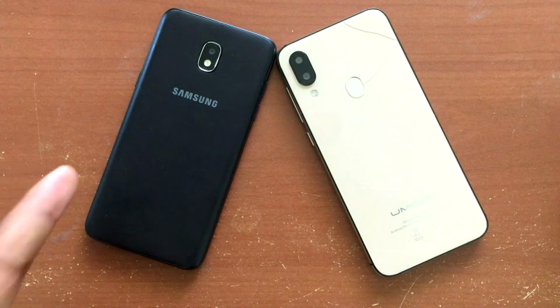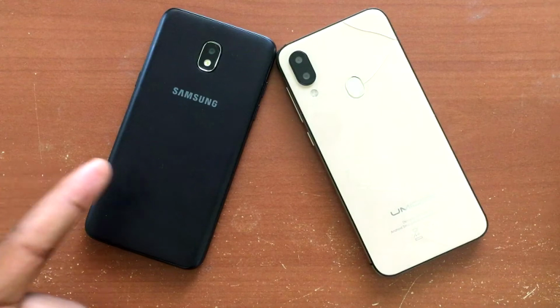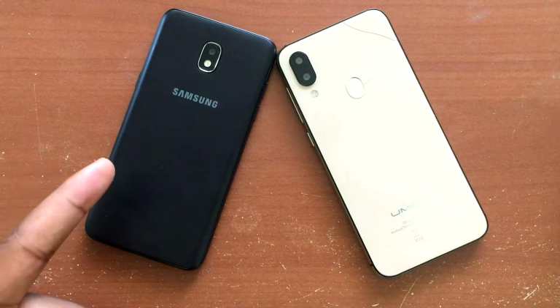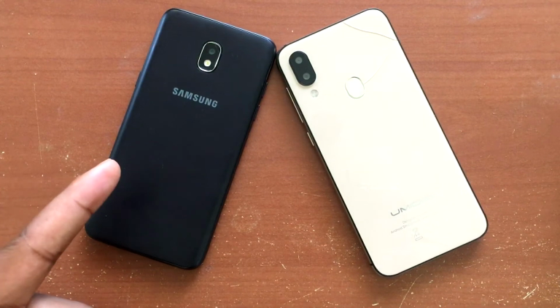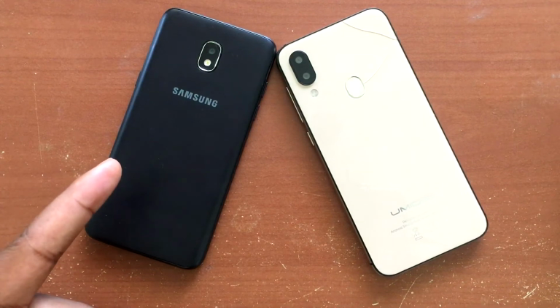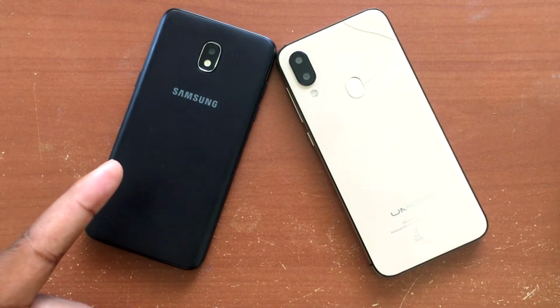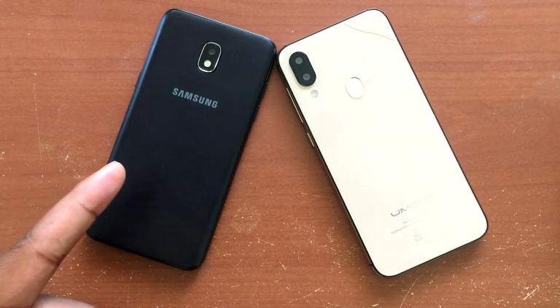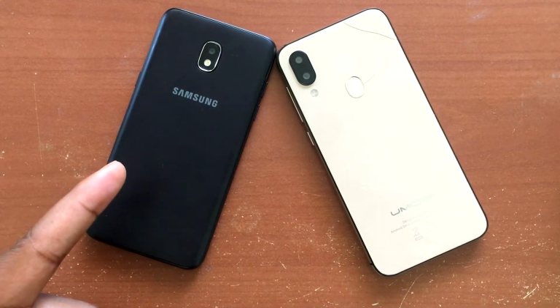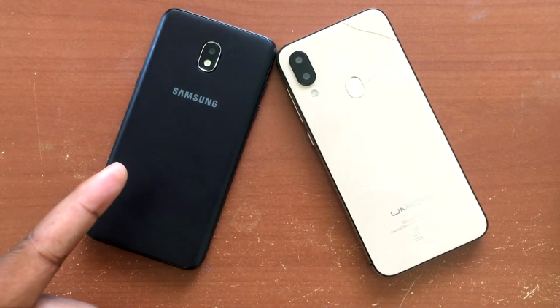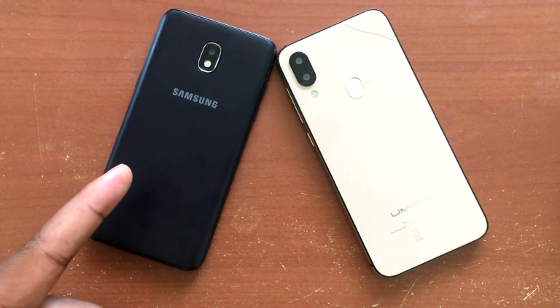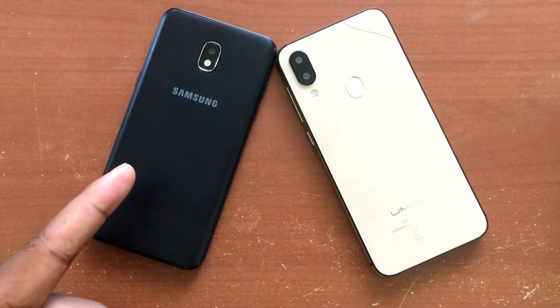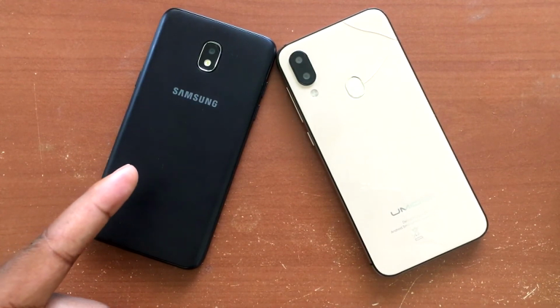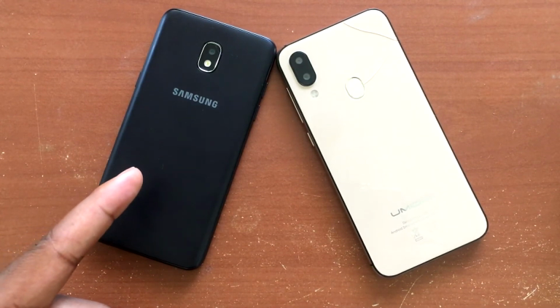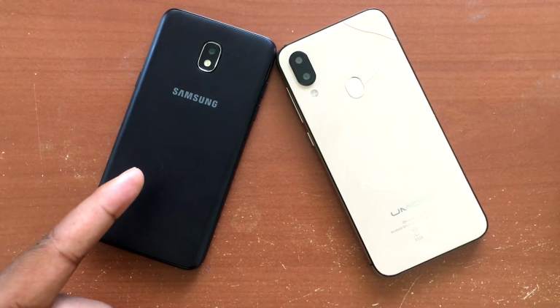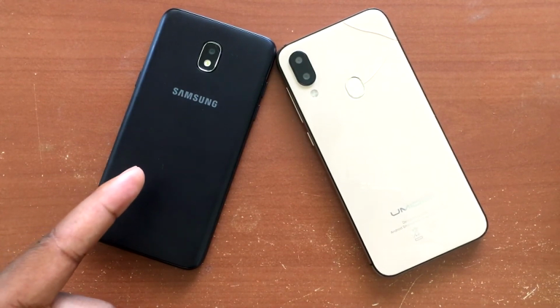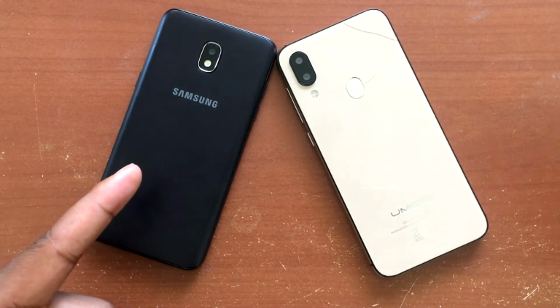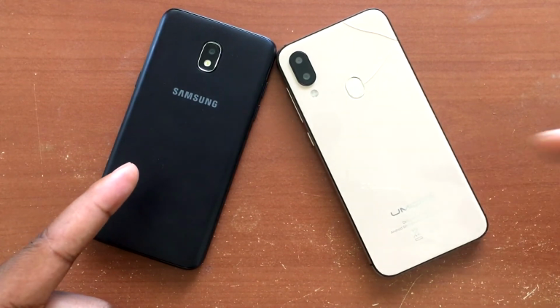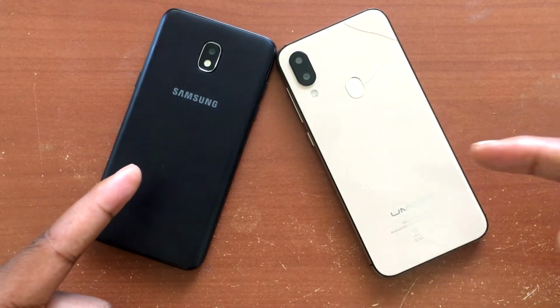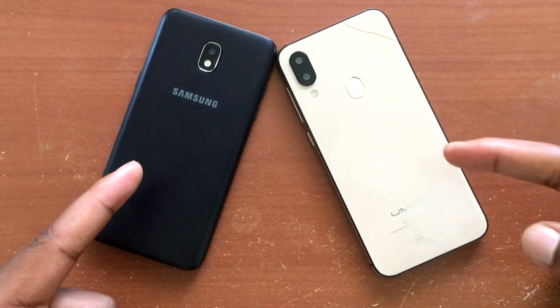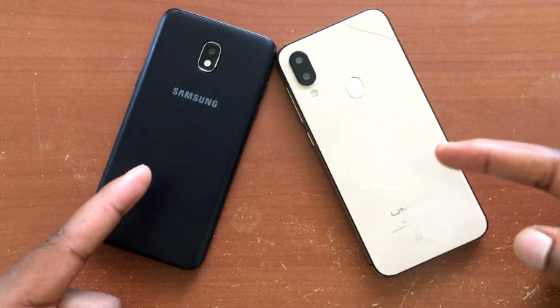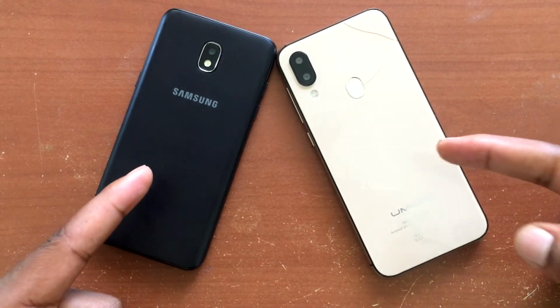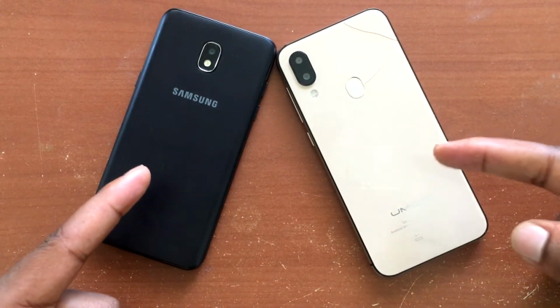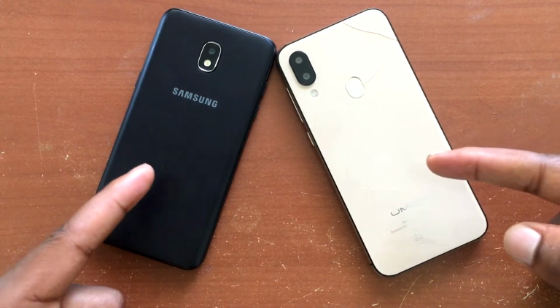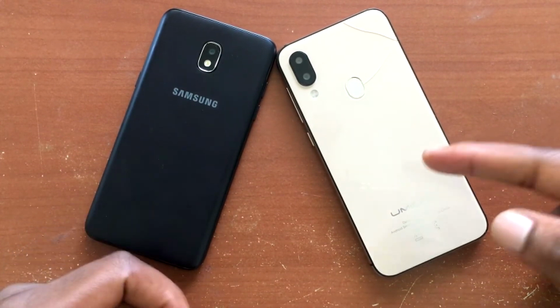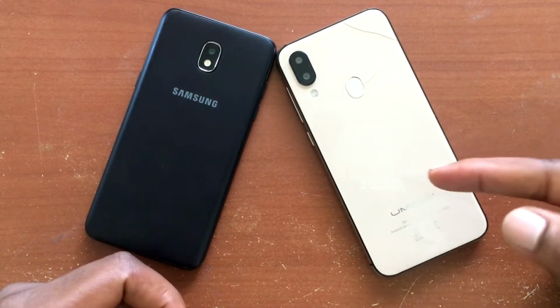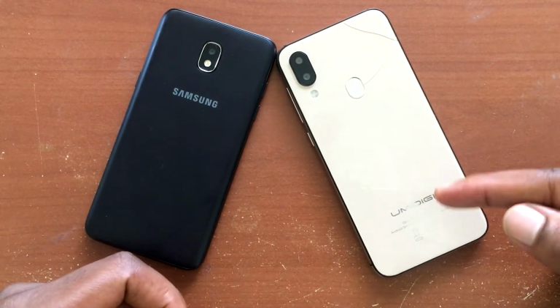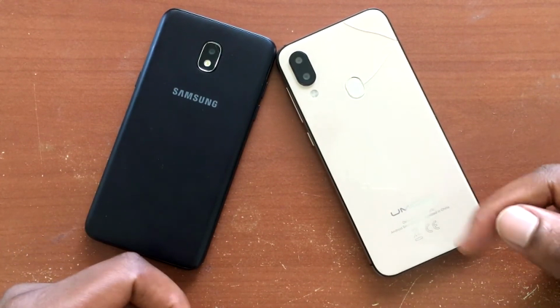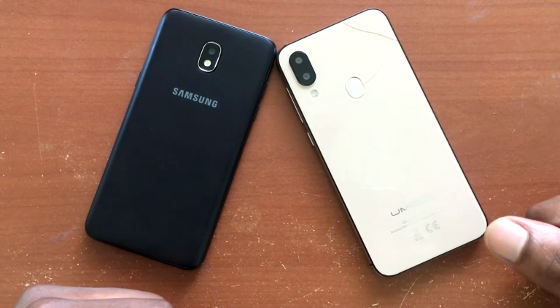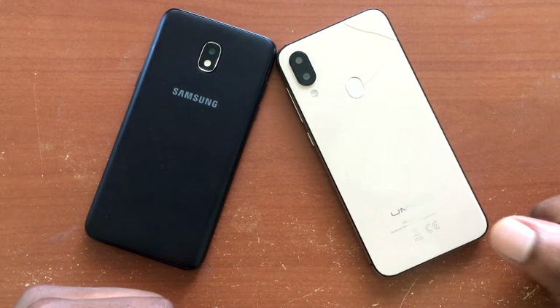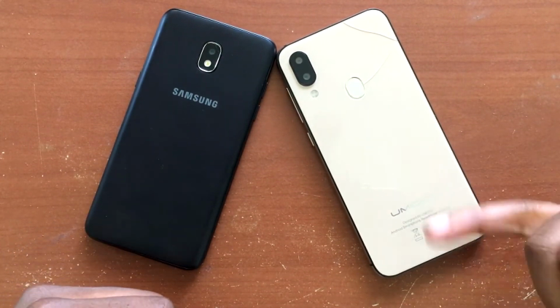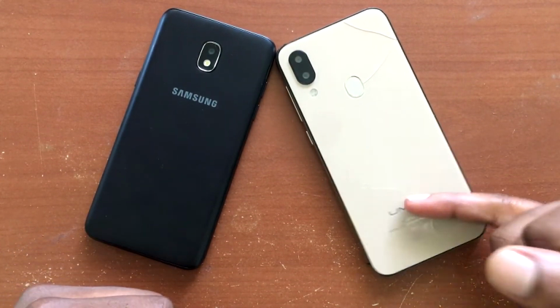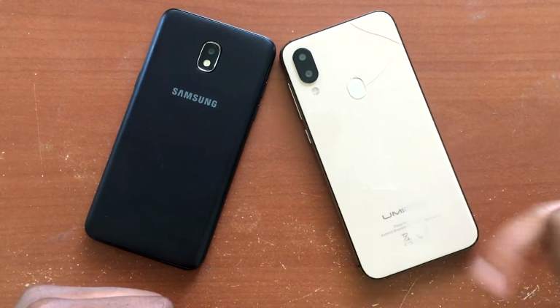Samsung Galaxy J3 Orbit versus the Umadigi A3 — speed test coming up.